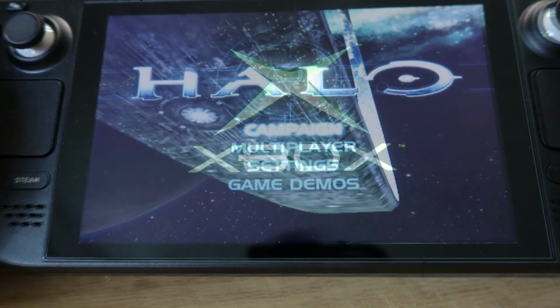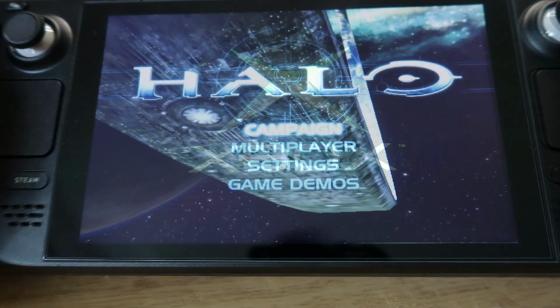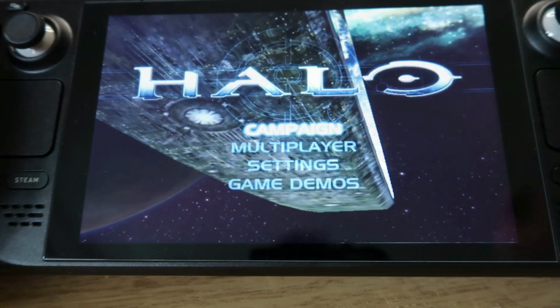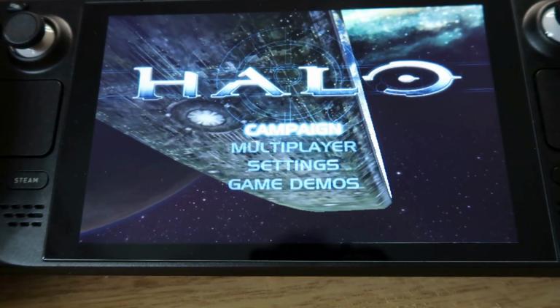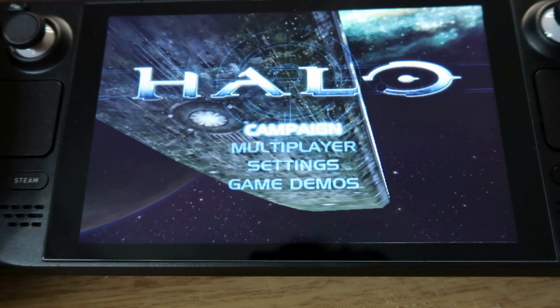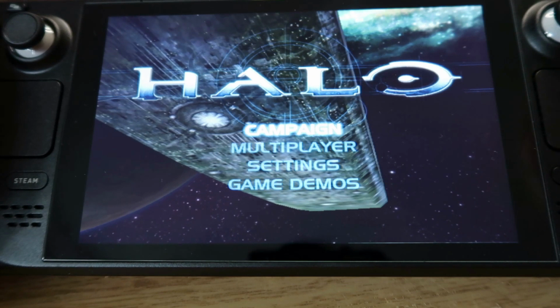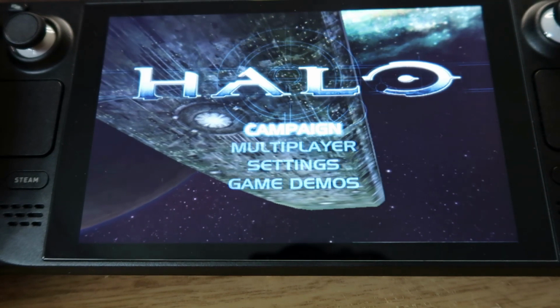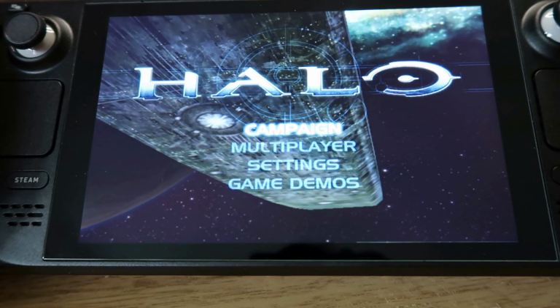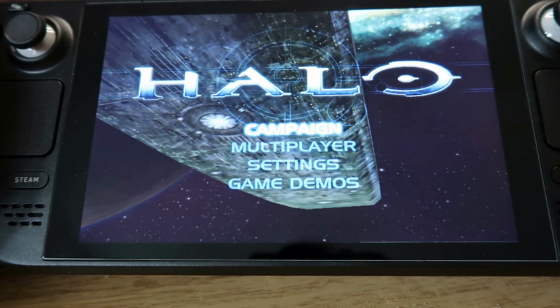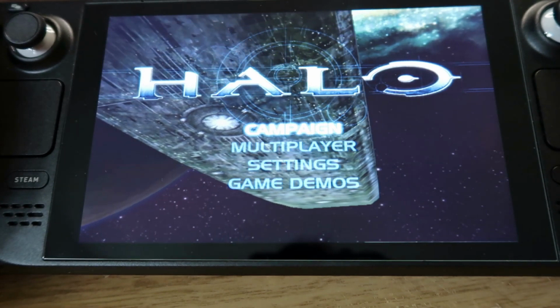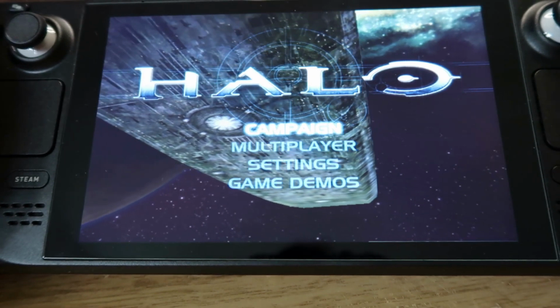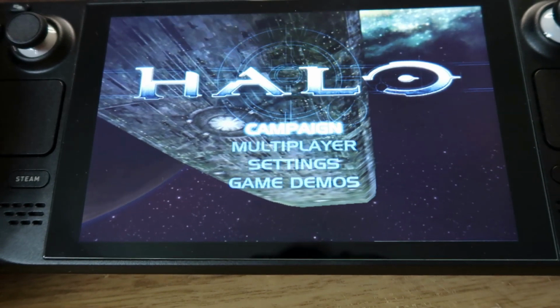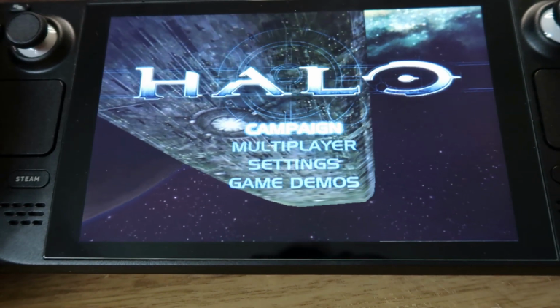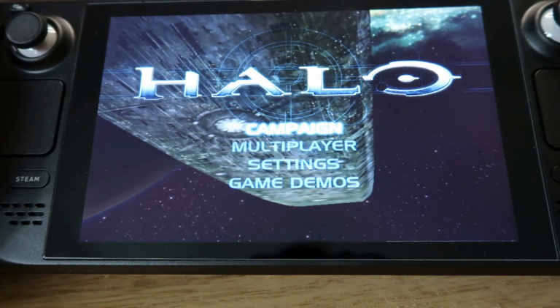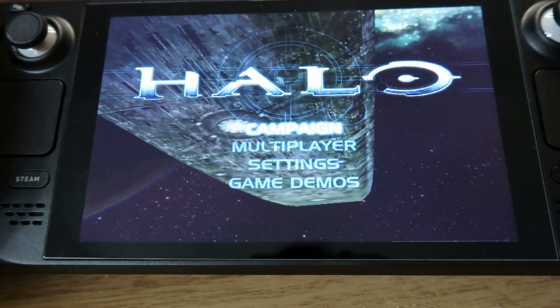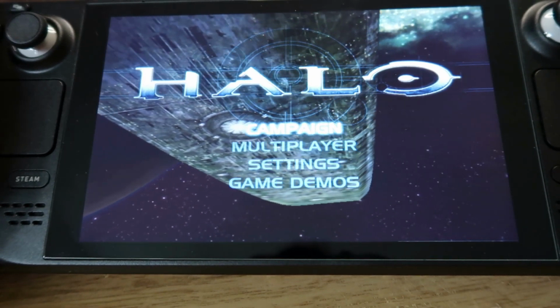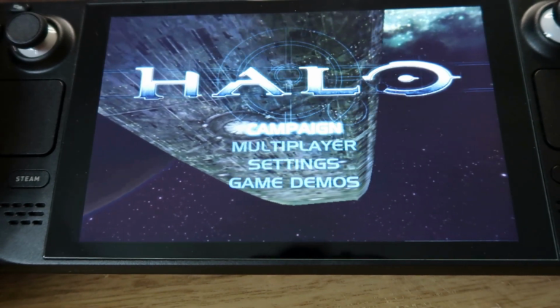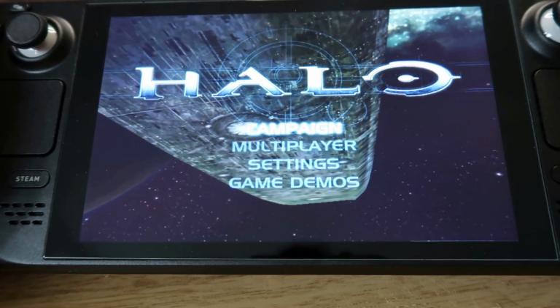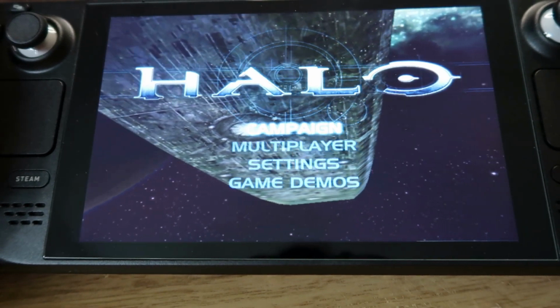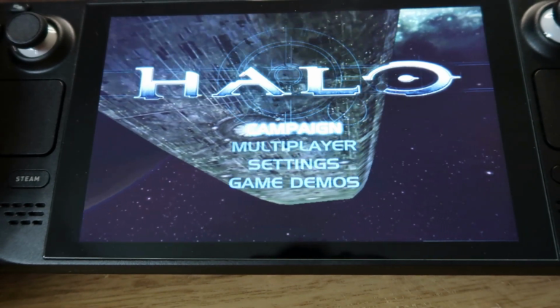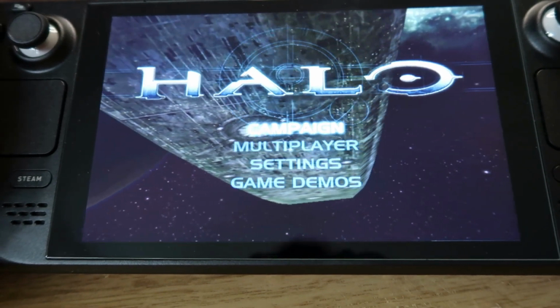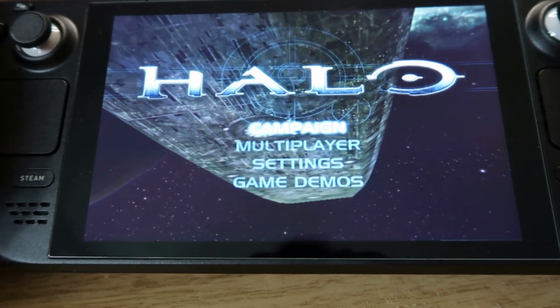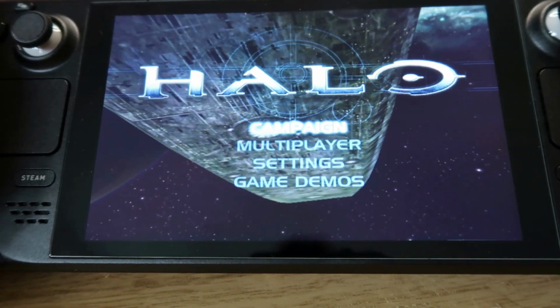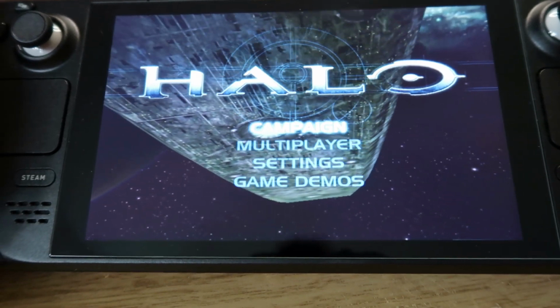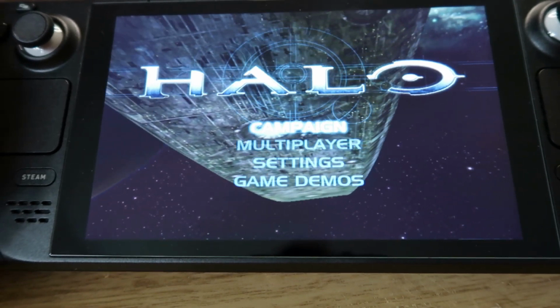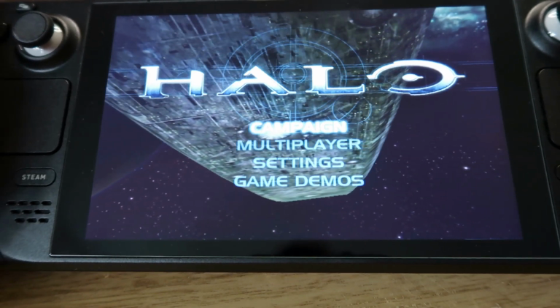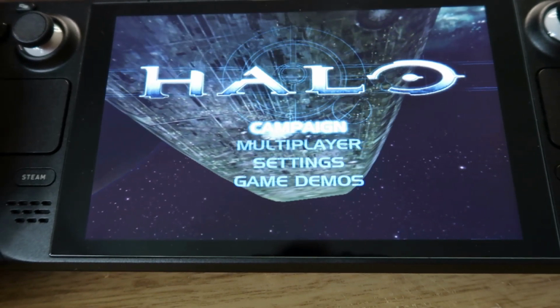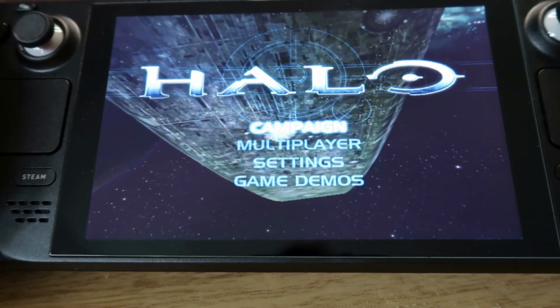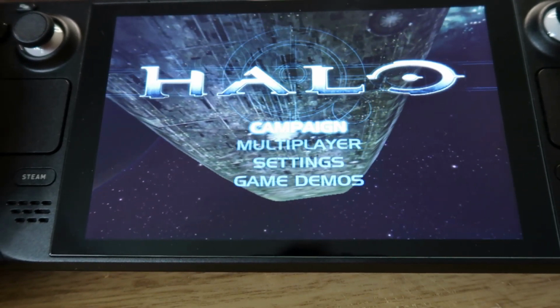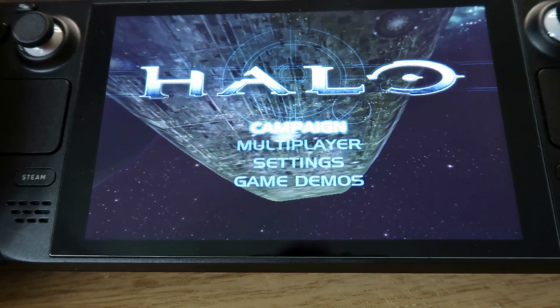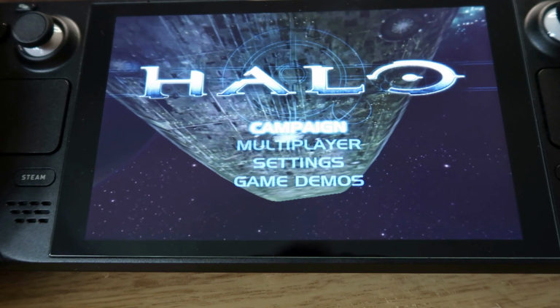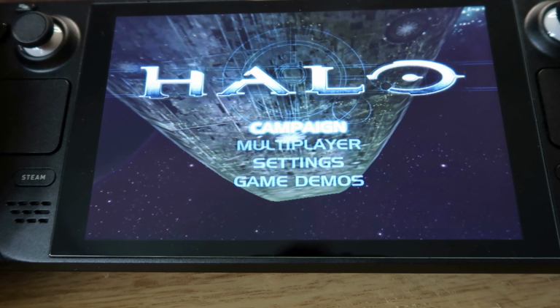Welcome to Crazy Burger. In this video we're going to be looking at original Xbox games on your Steam Deck.